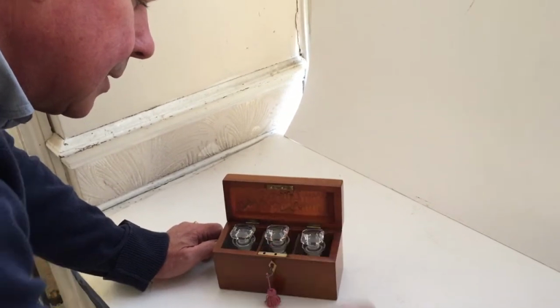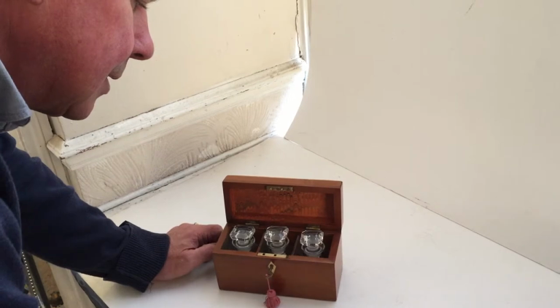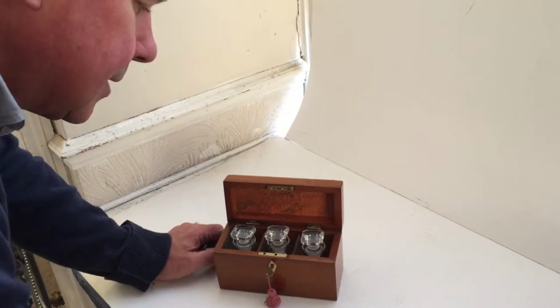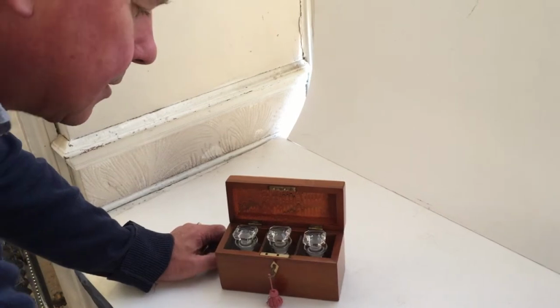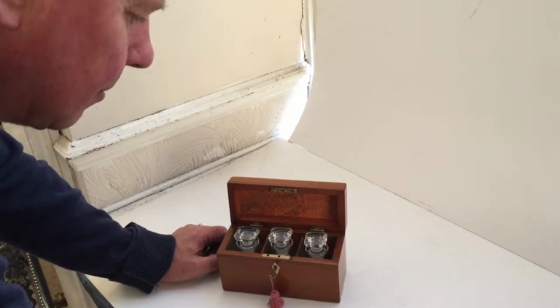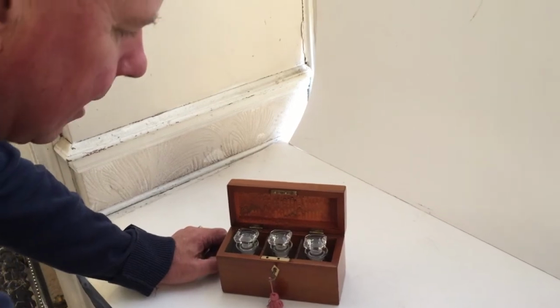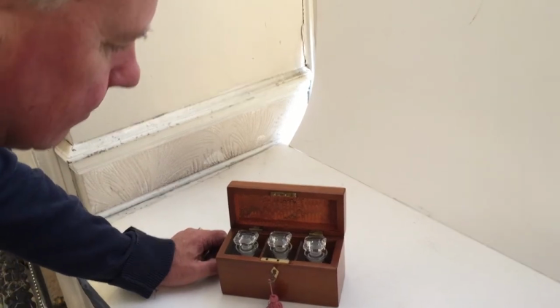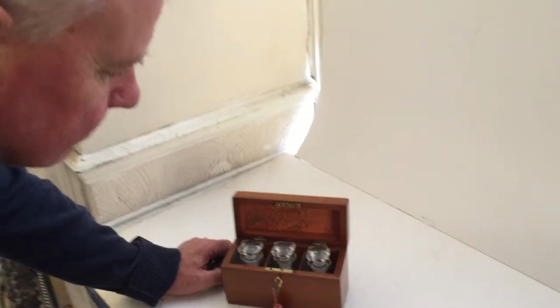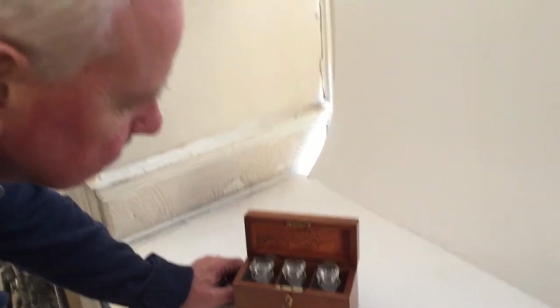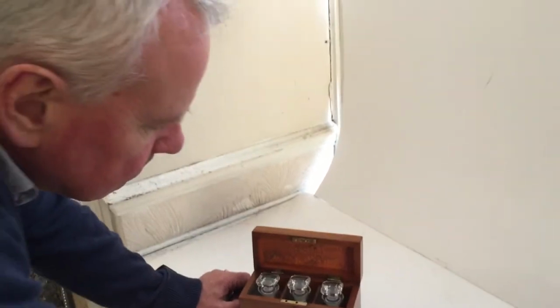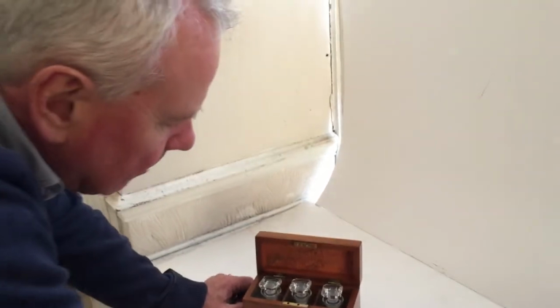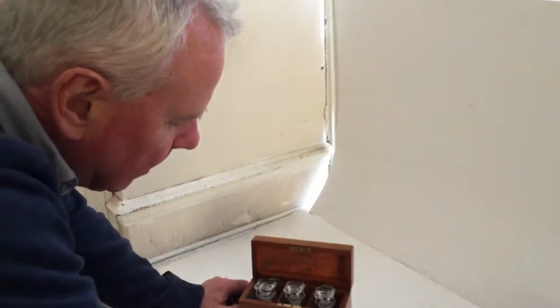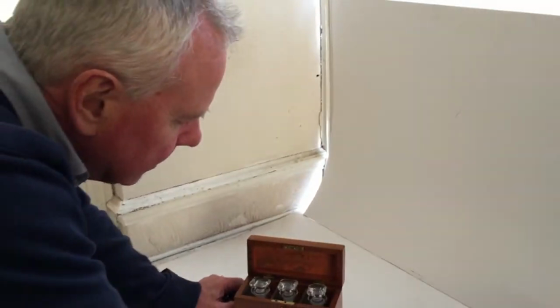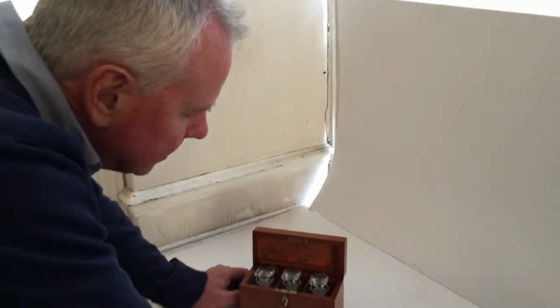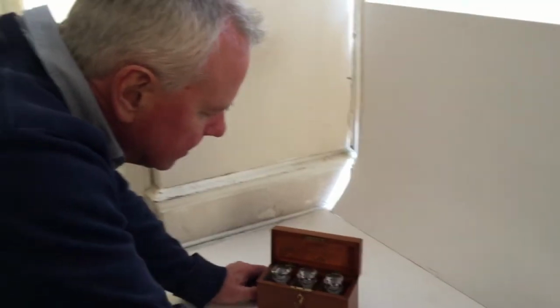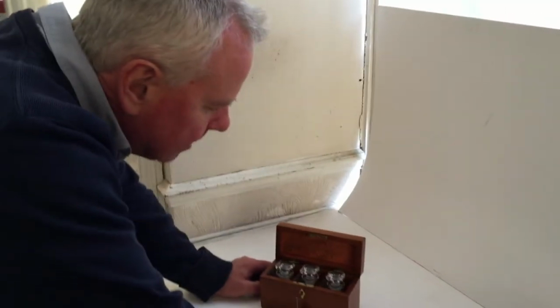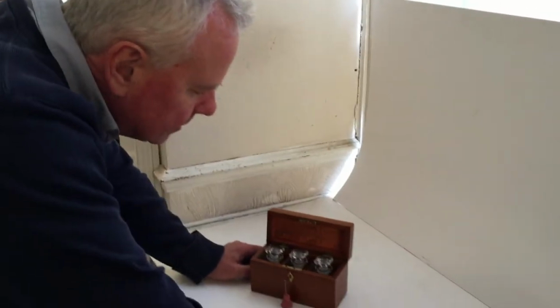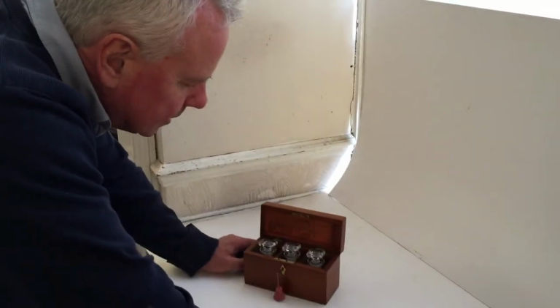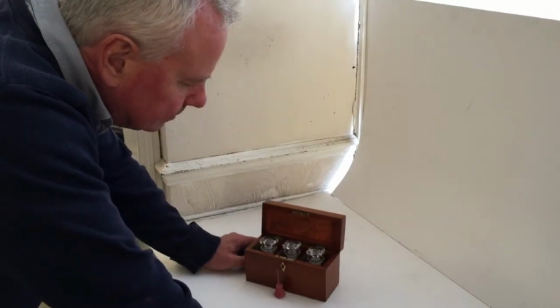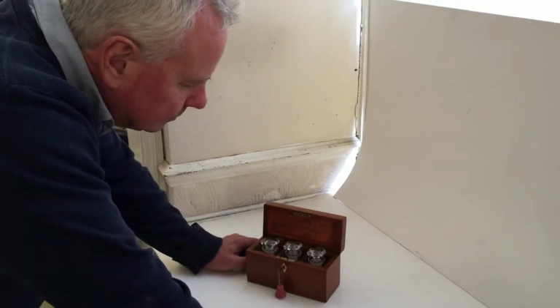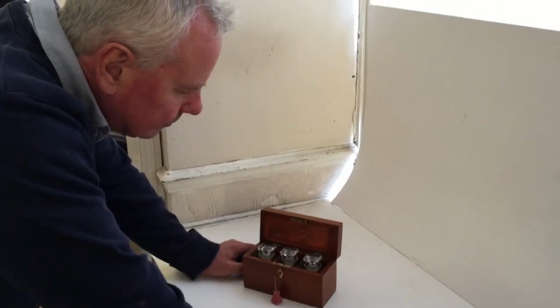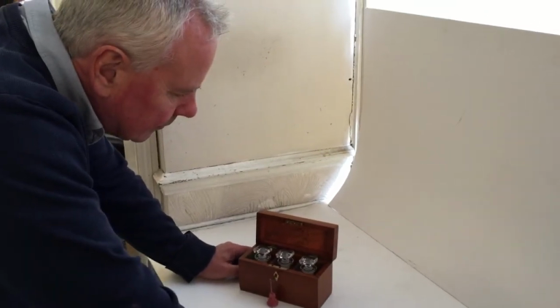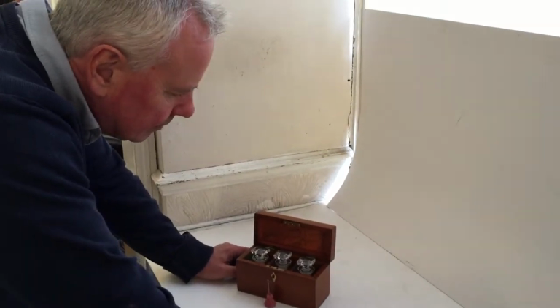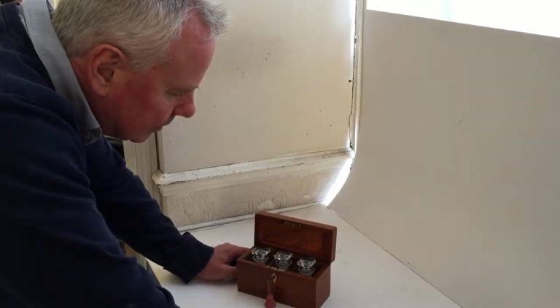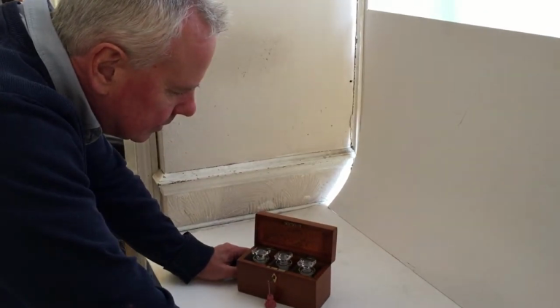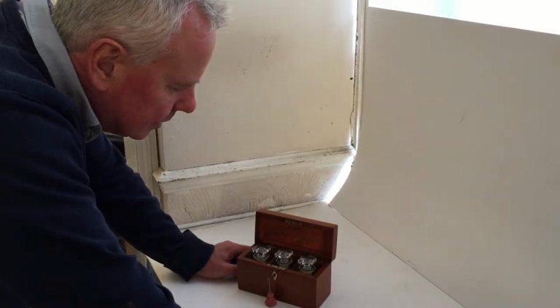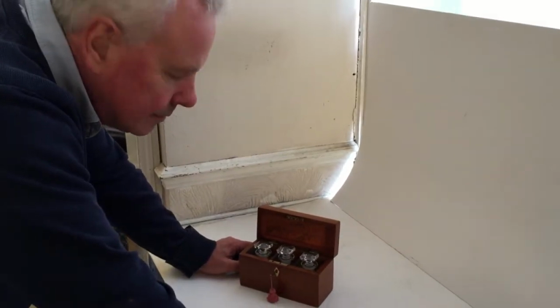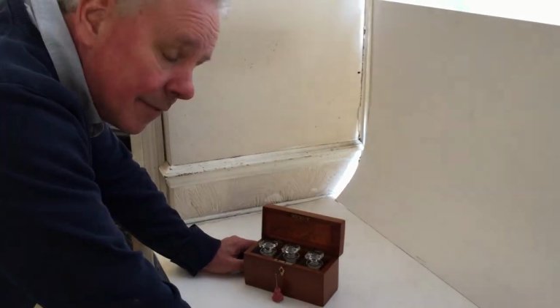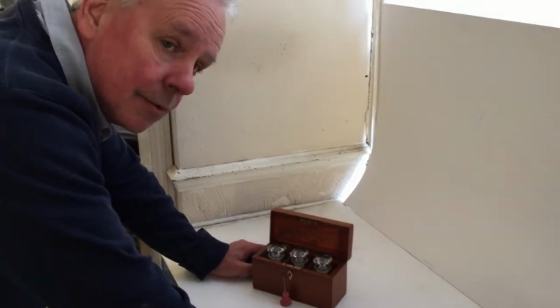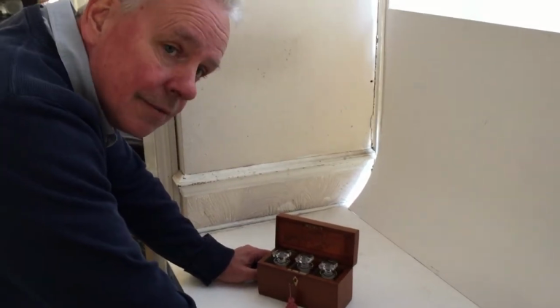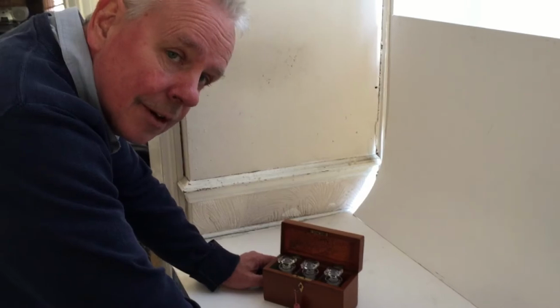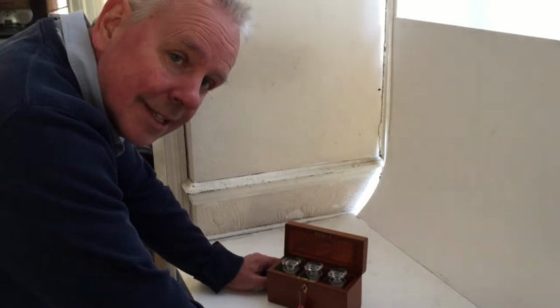Dates to about 1870, but difficult to find.